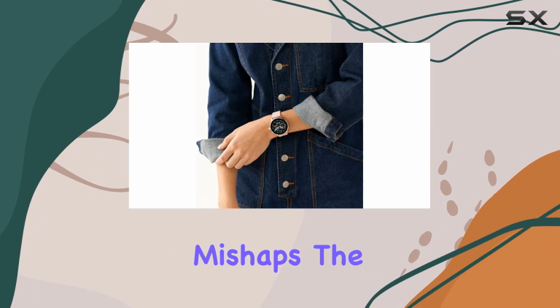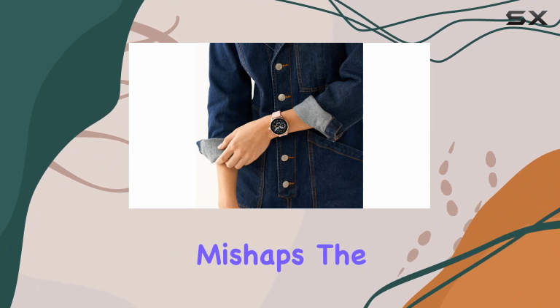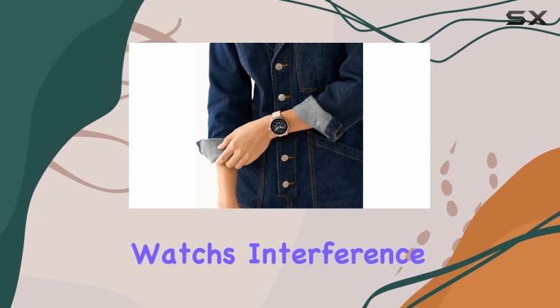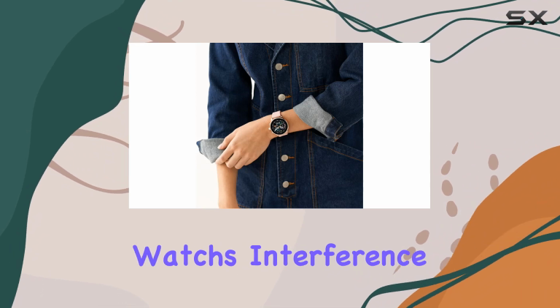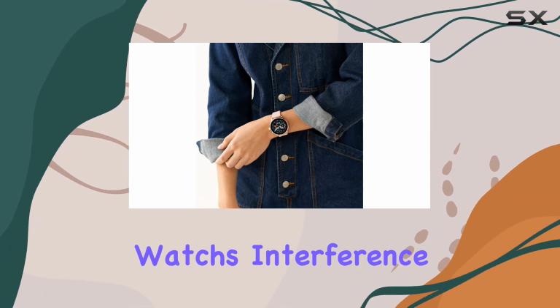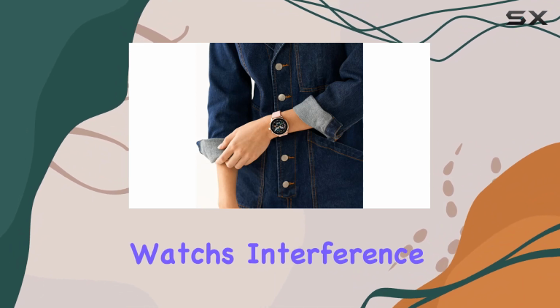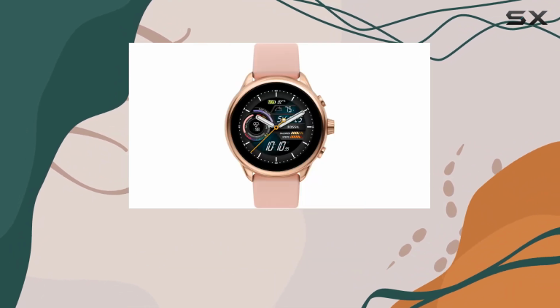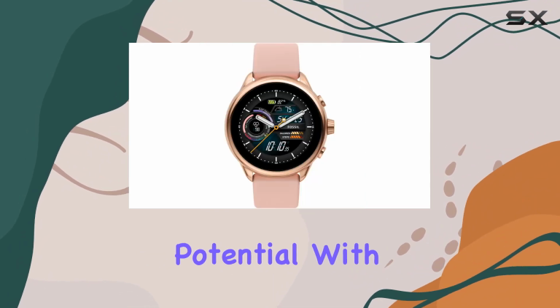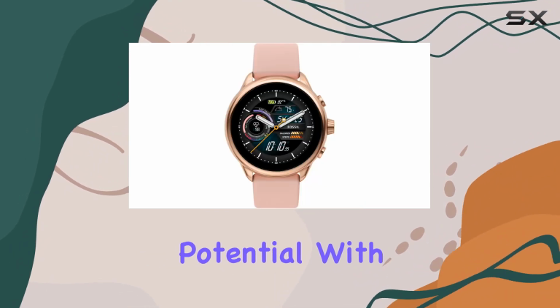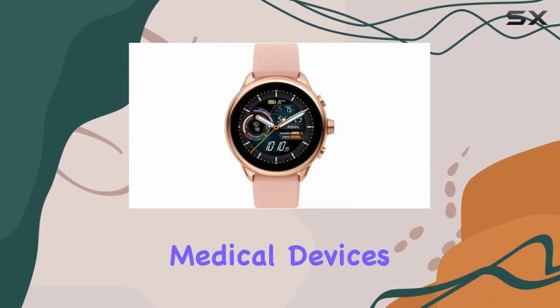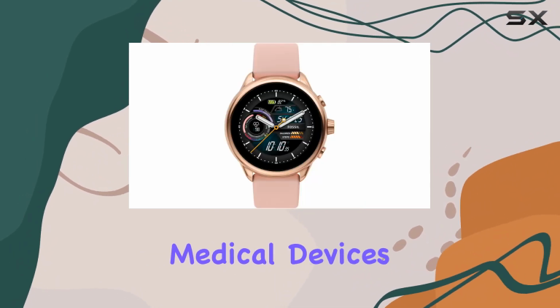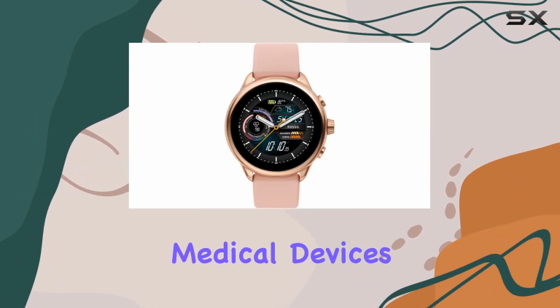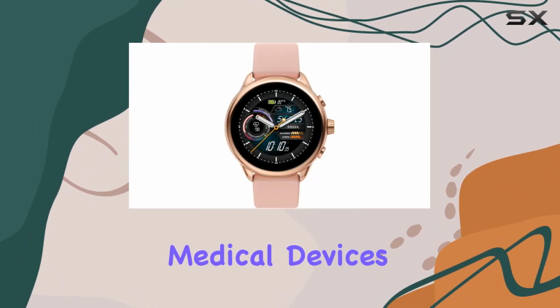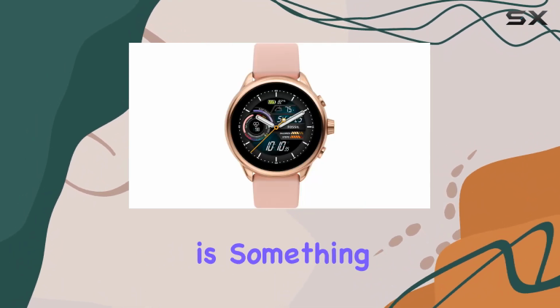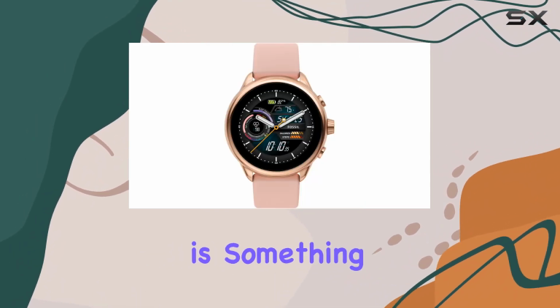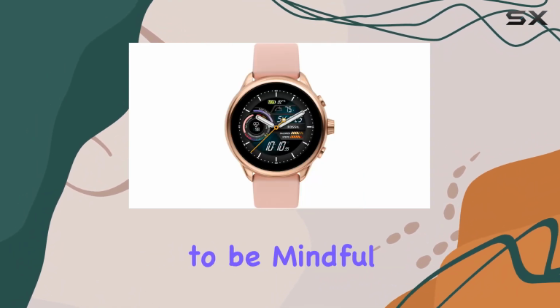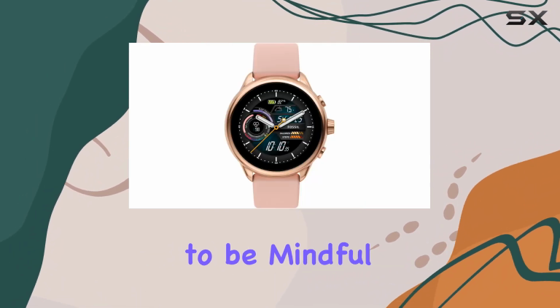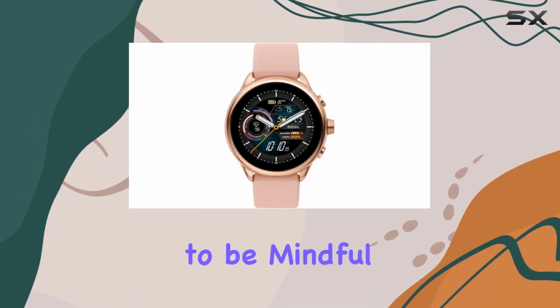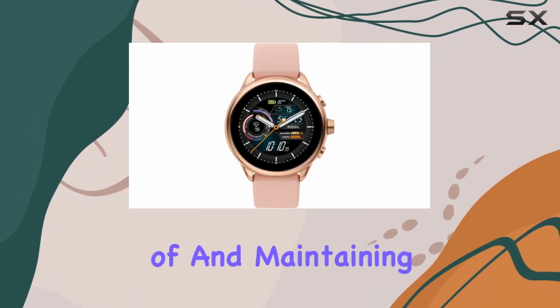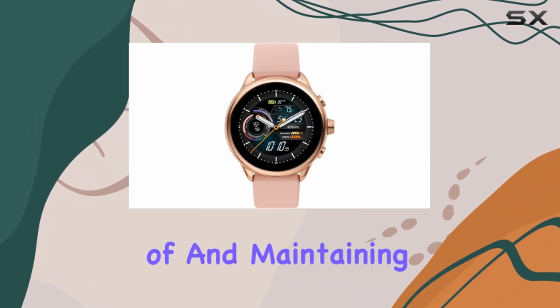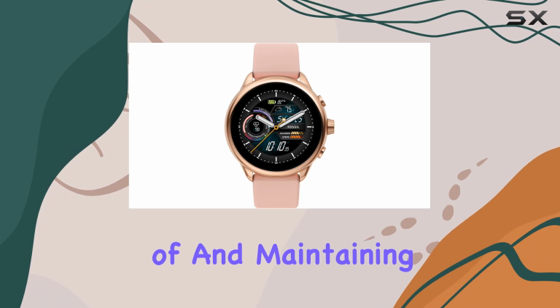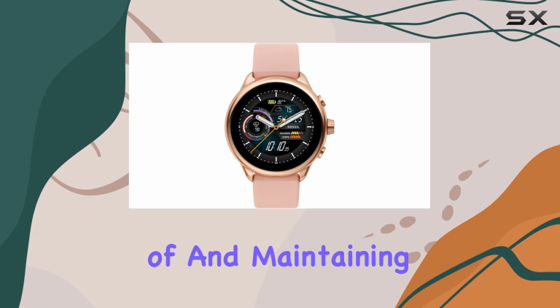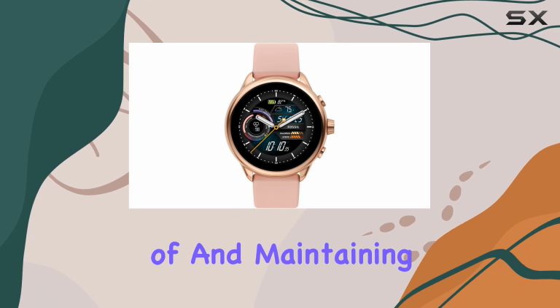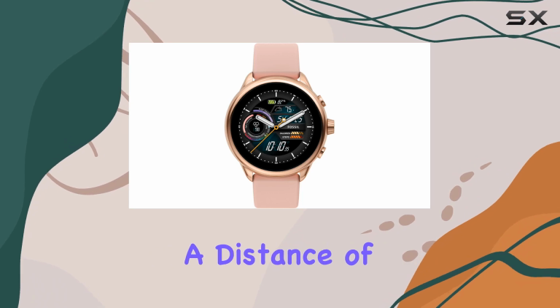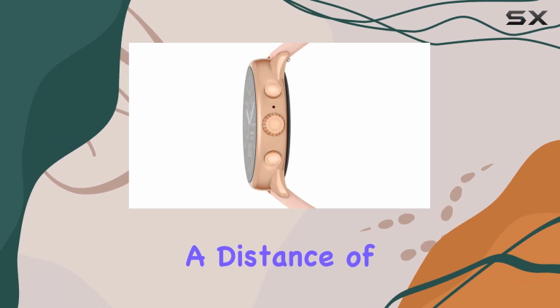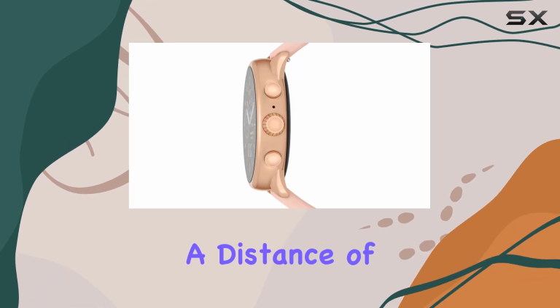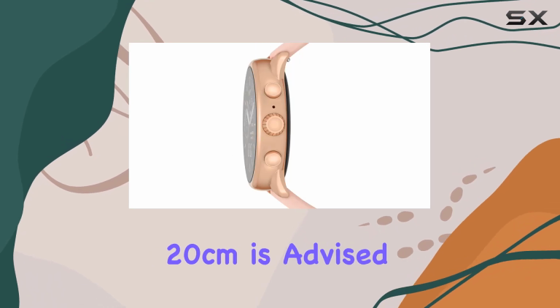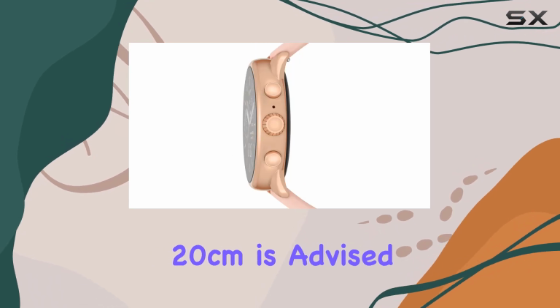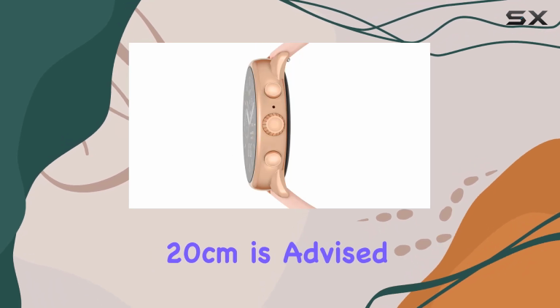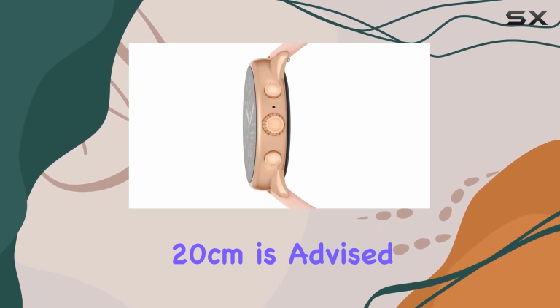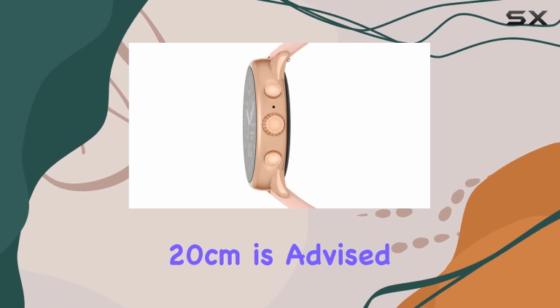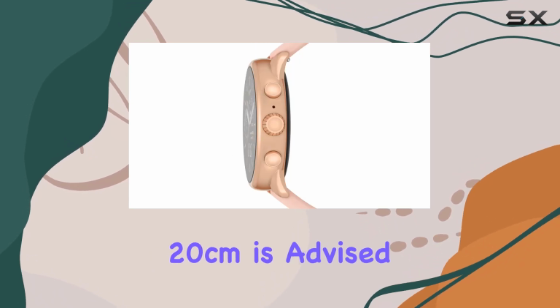The watch's interference potential with medical devices is something to be mindful of, and maintaining a distance of 20cm is advised.